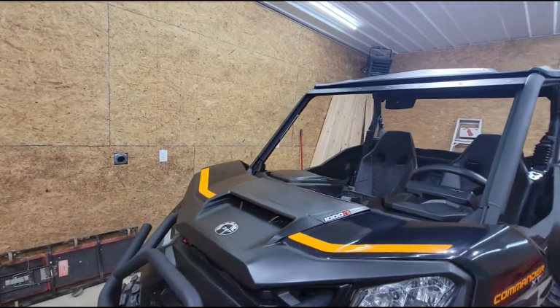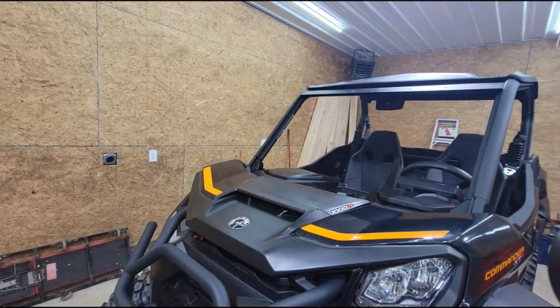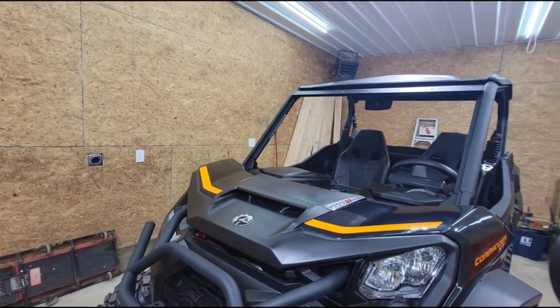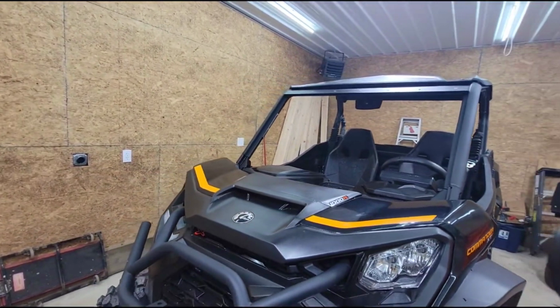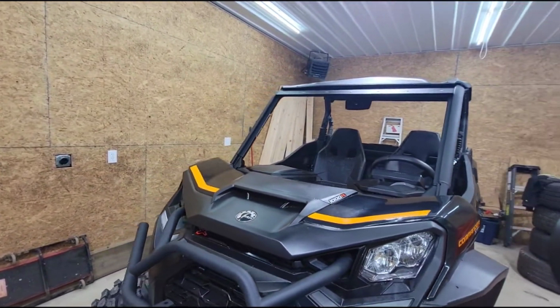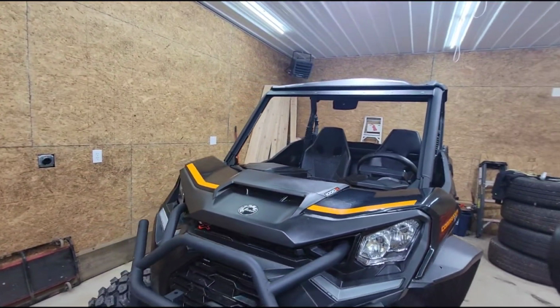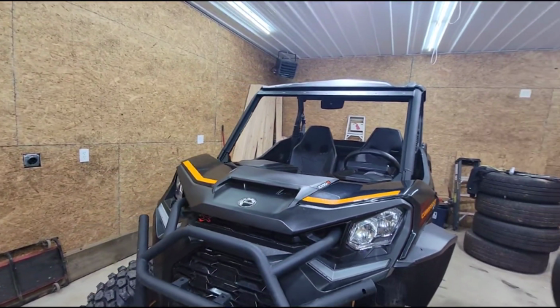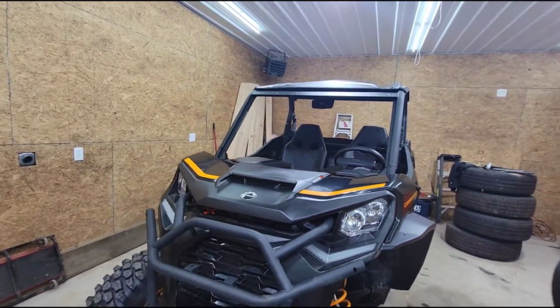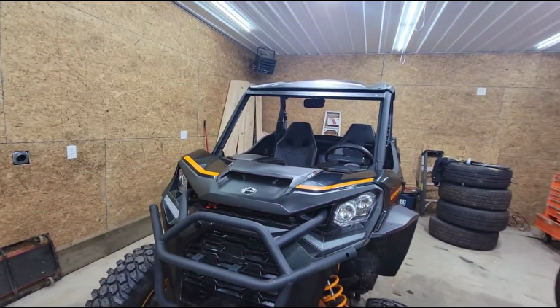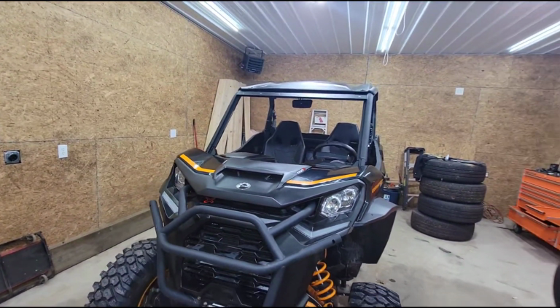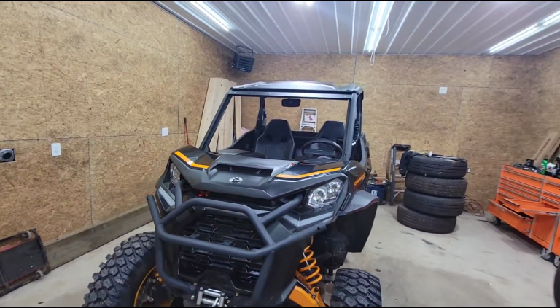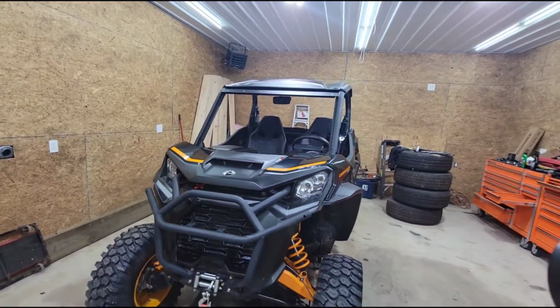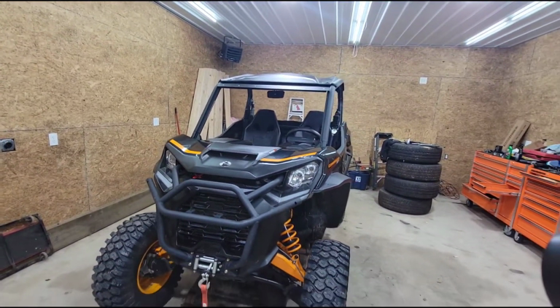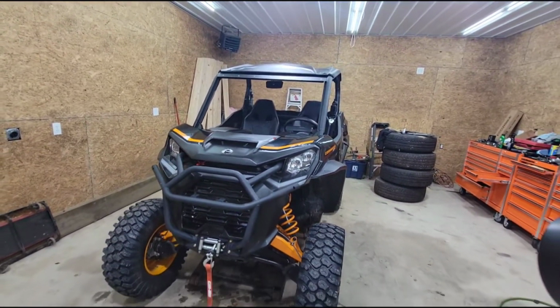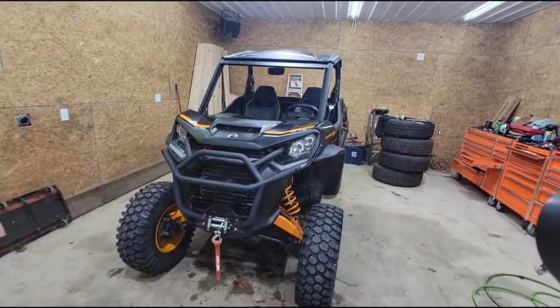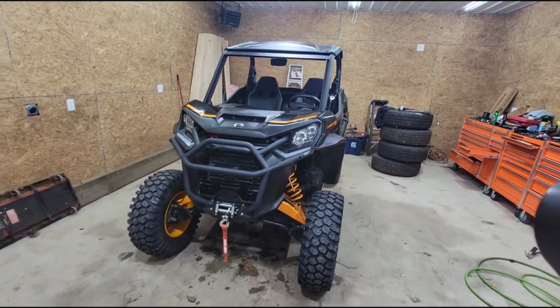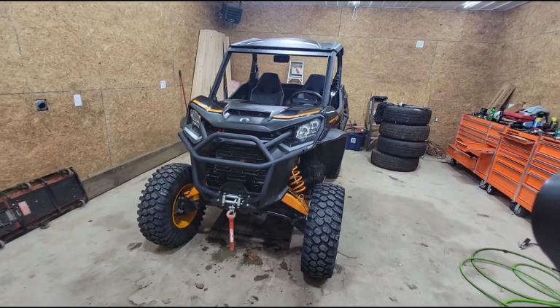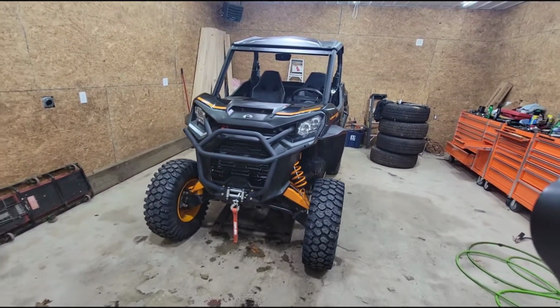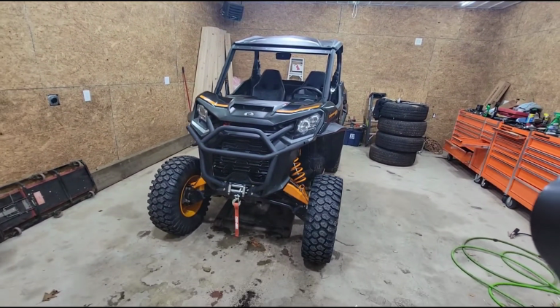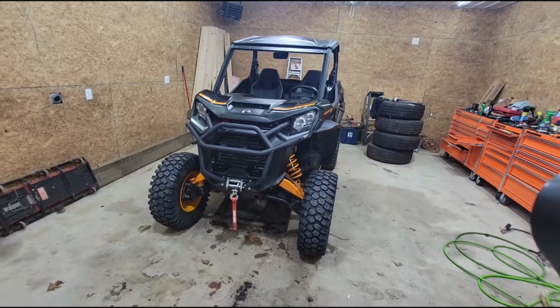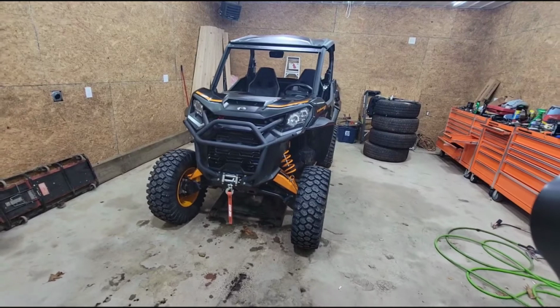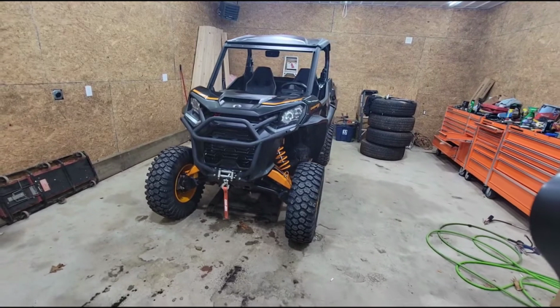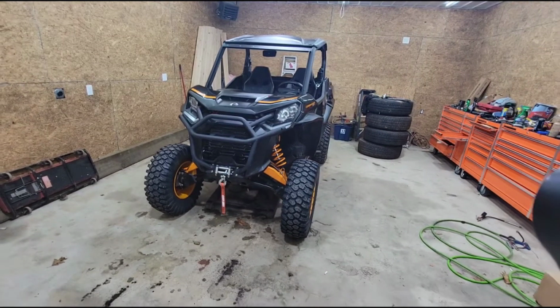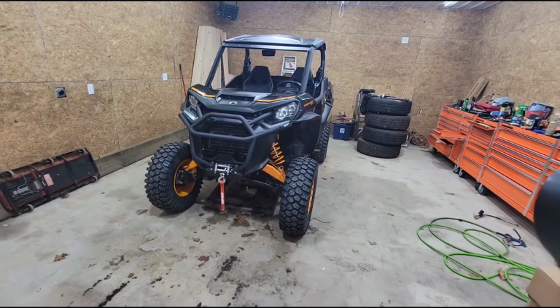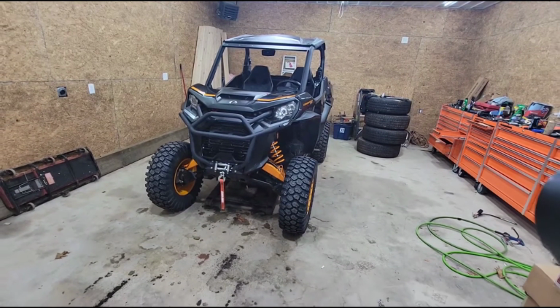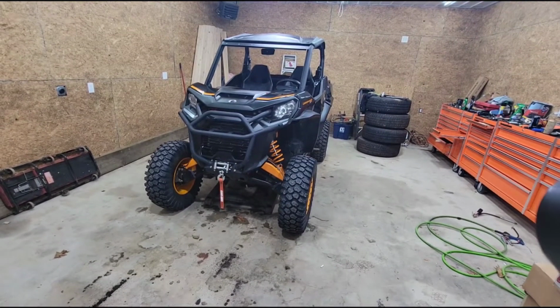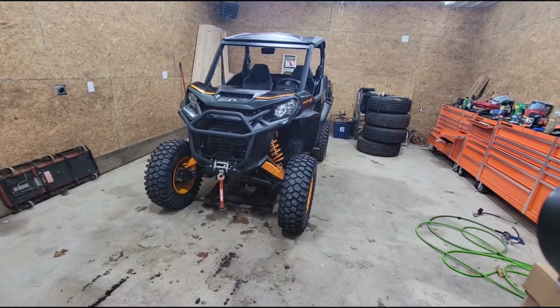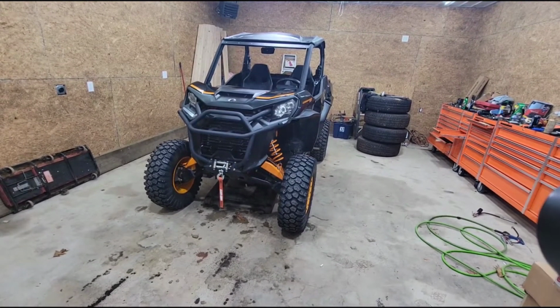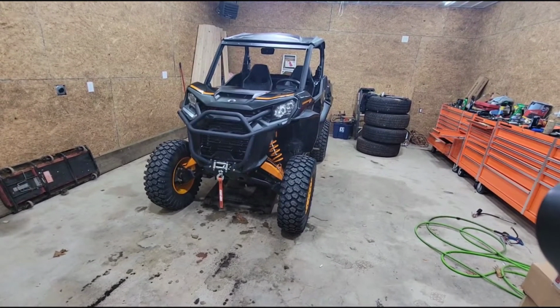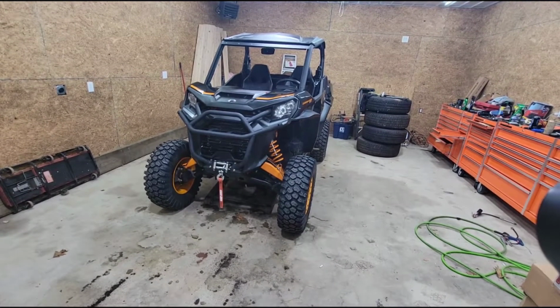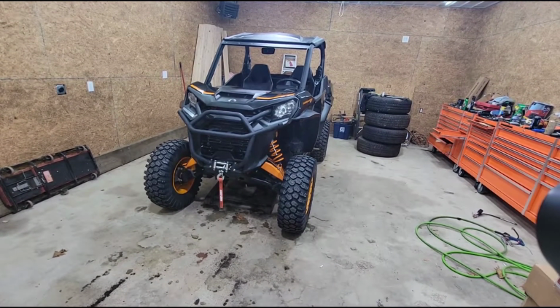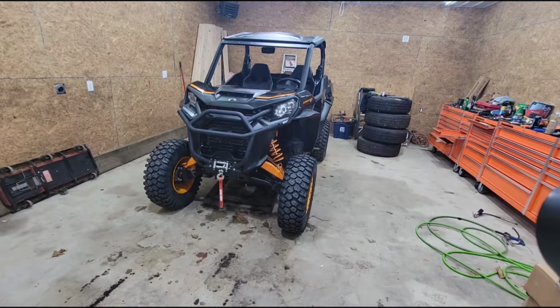I think we'll start with getting this thing up in the air and do the headlights first.